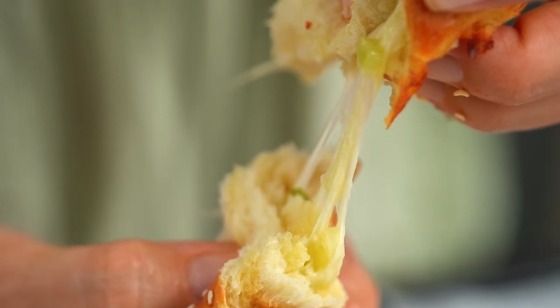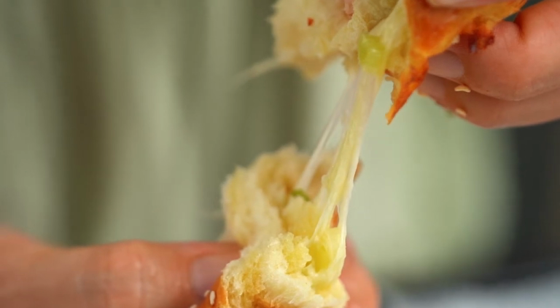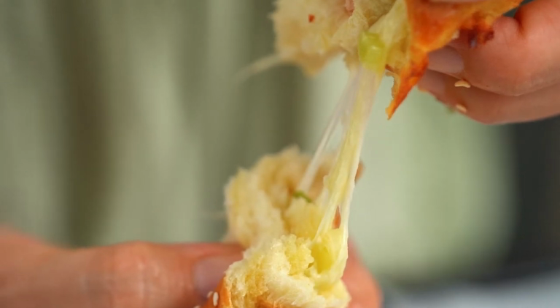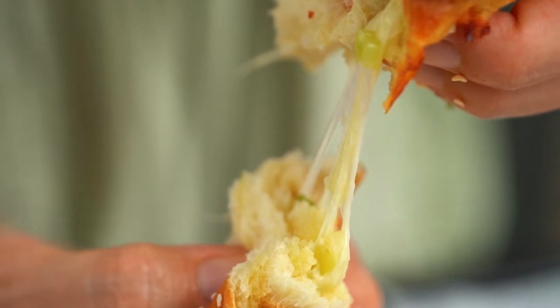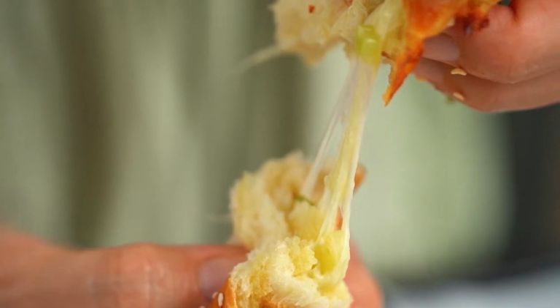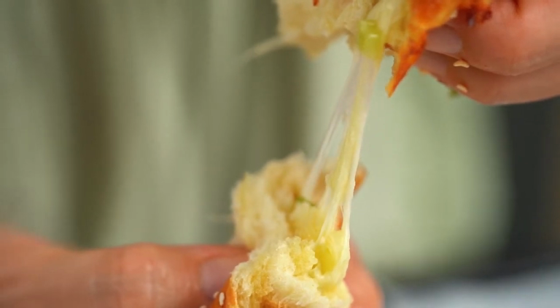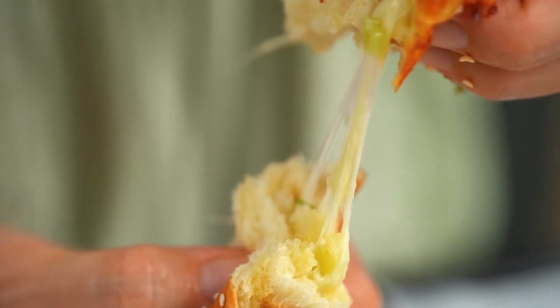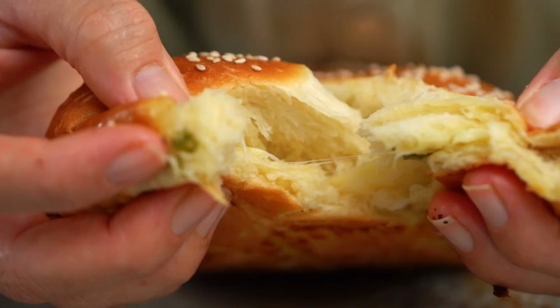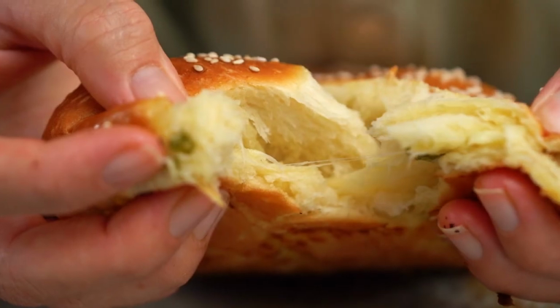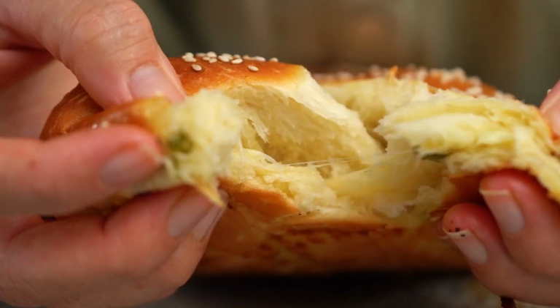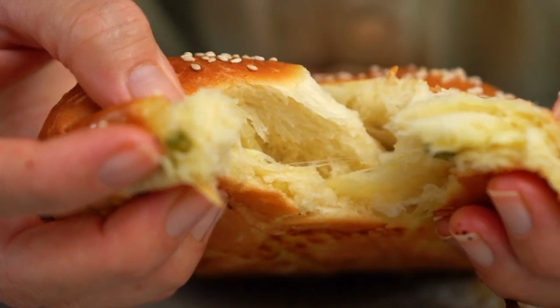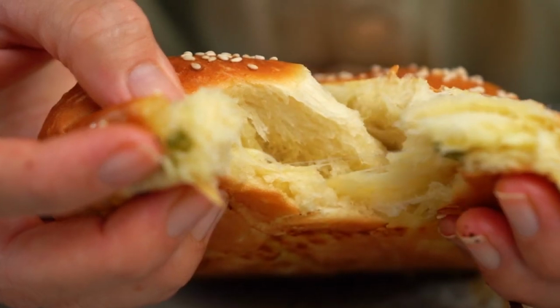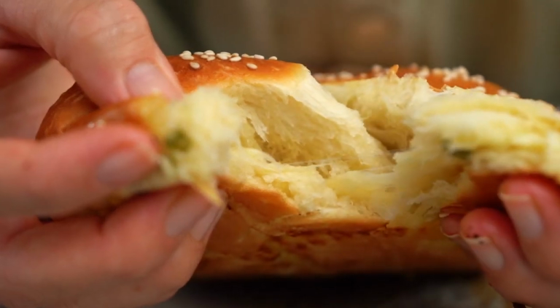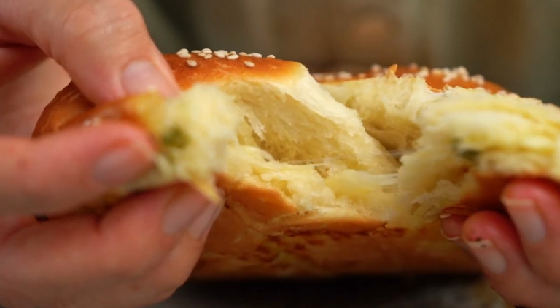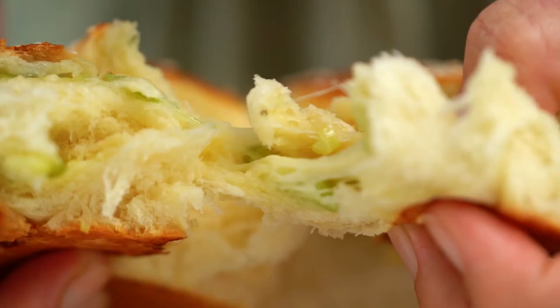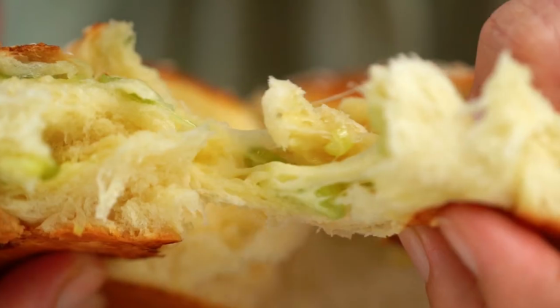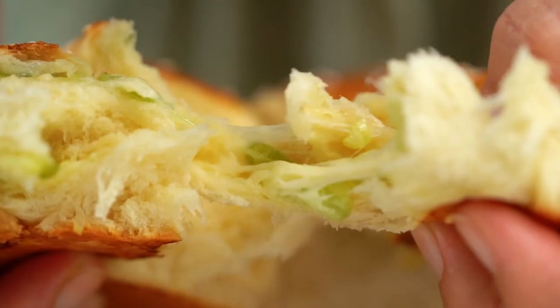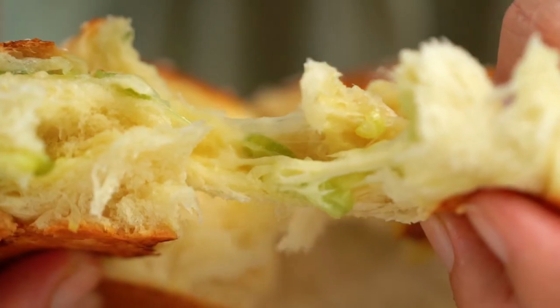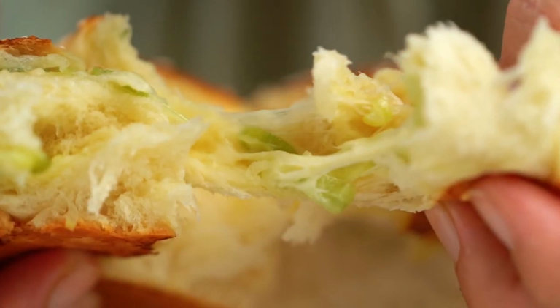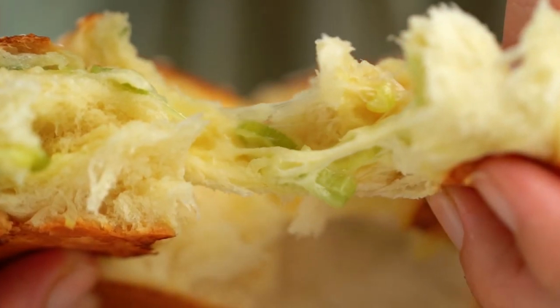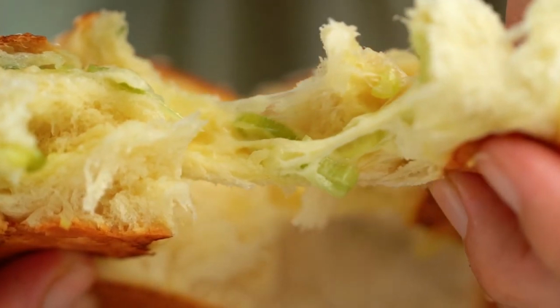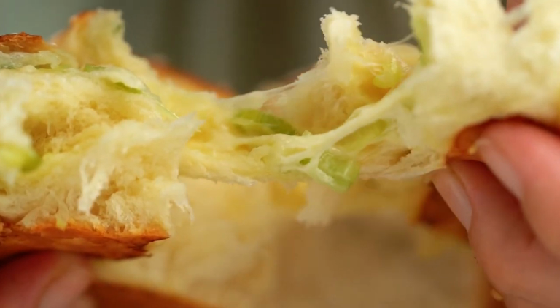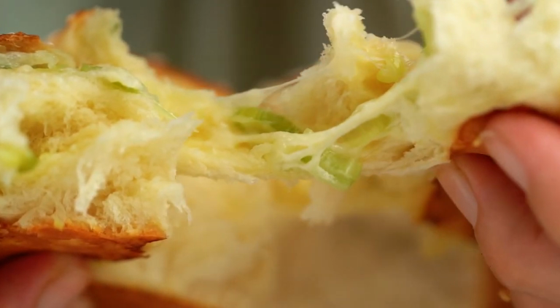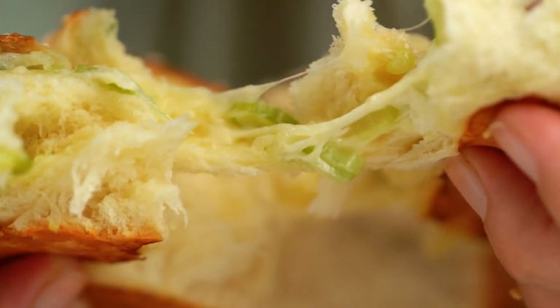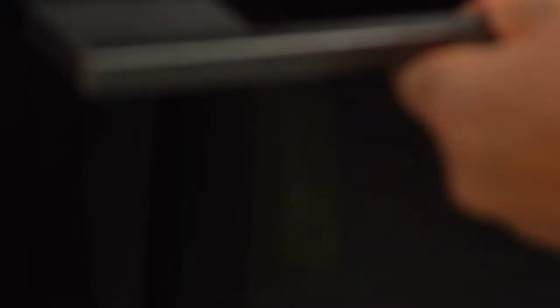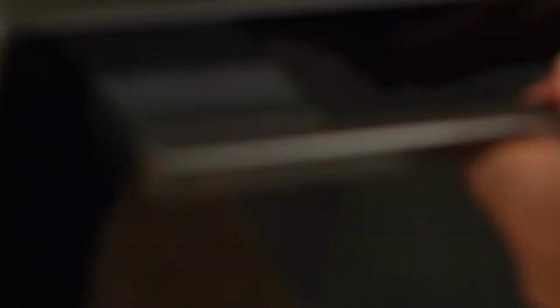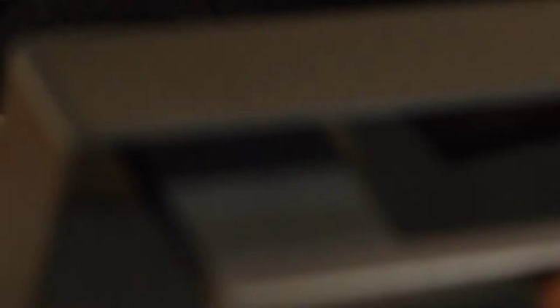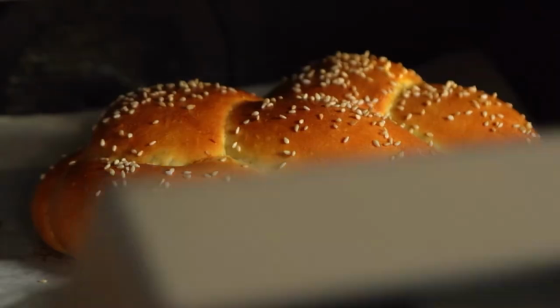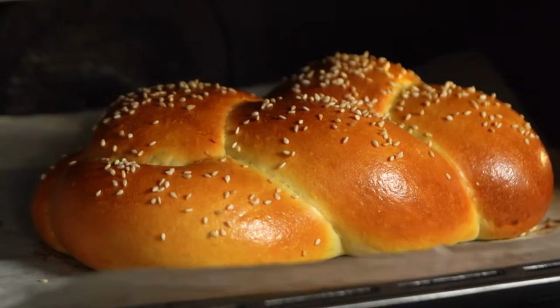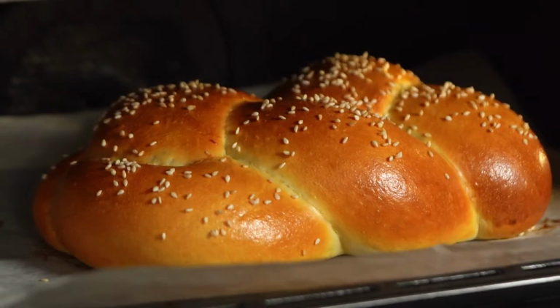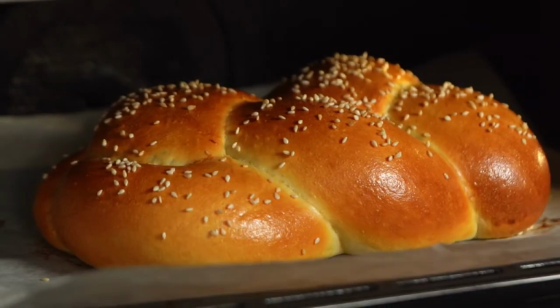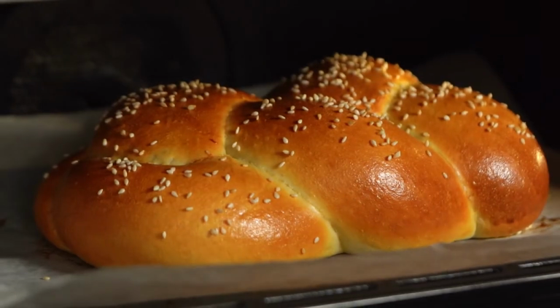Oh wow, look at that. I mean, can you believe that we made this in a microwave? Absolutely ridiculous.